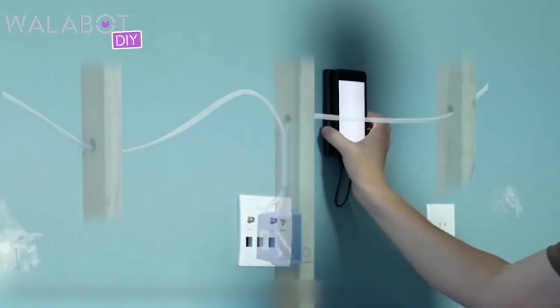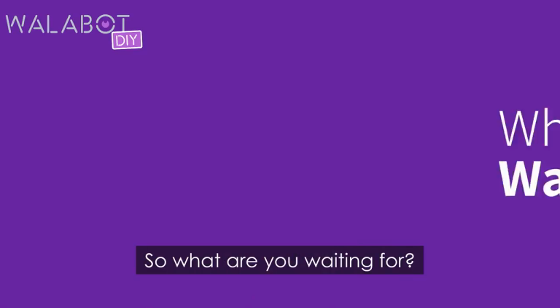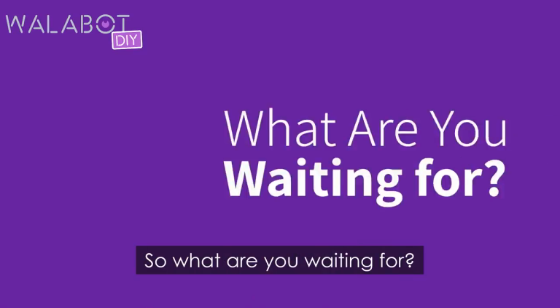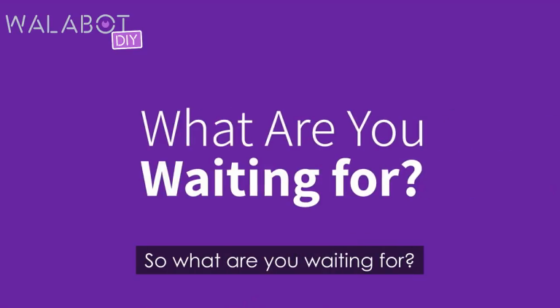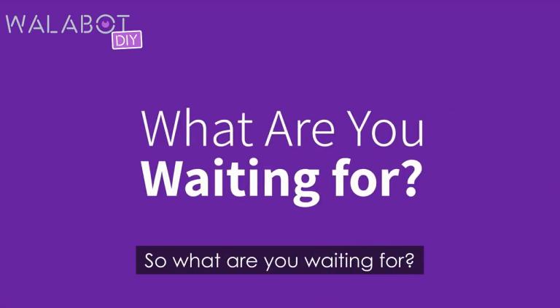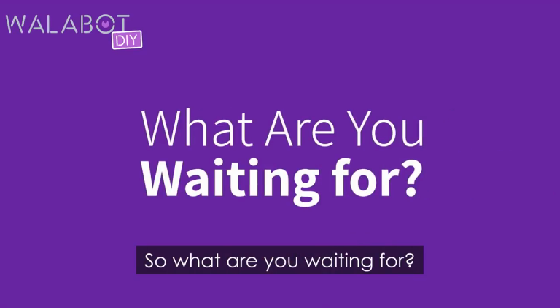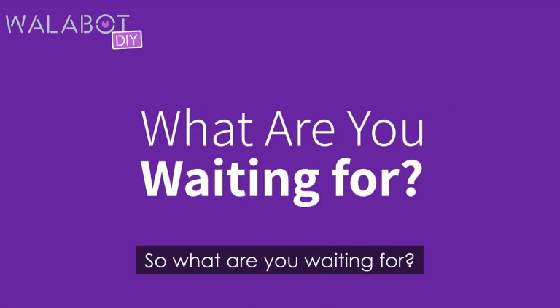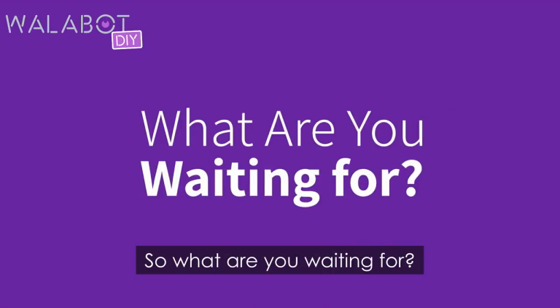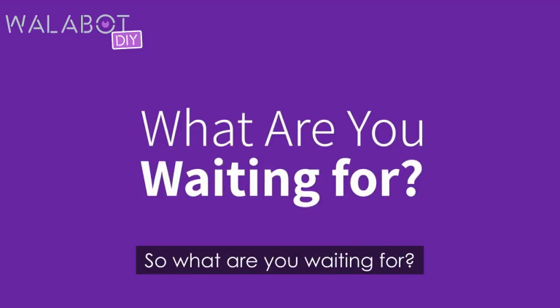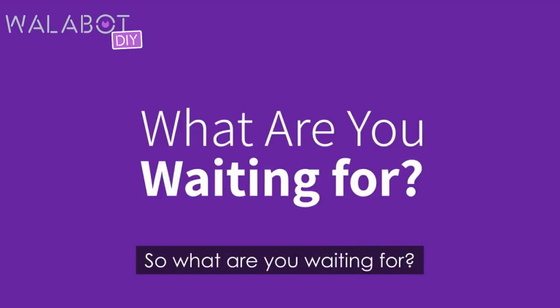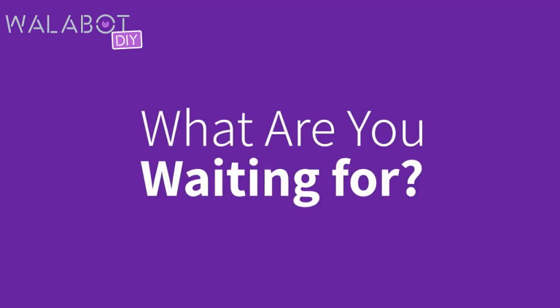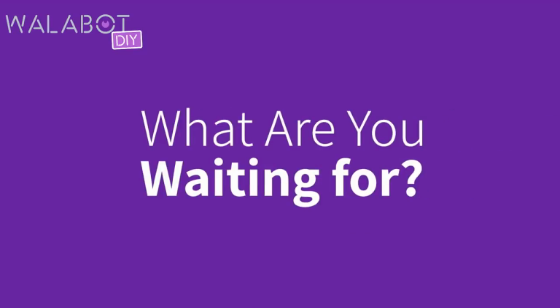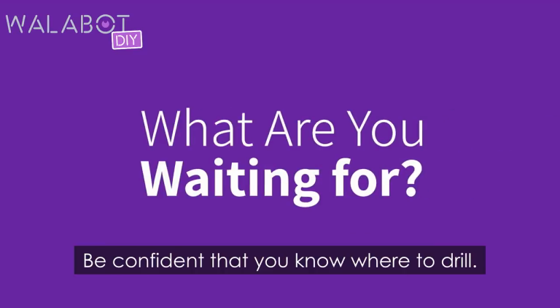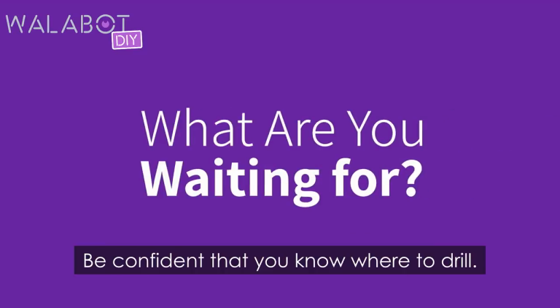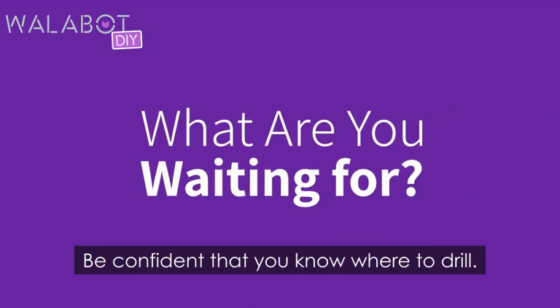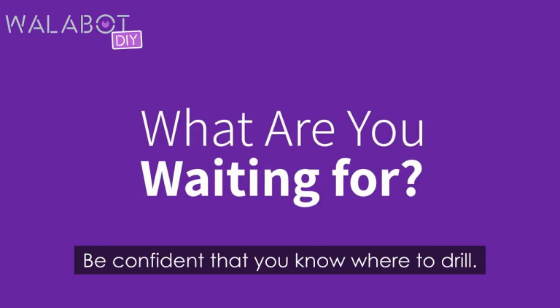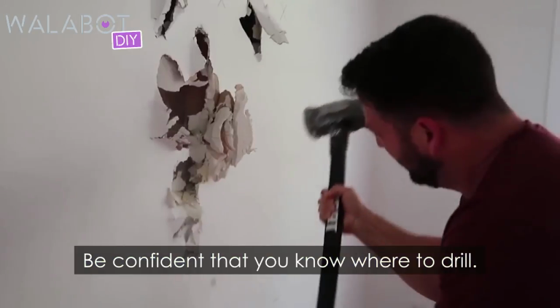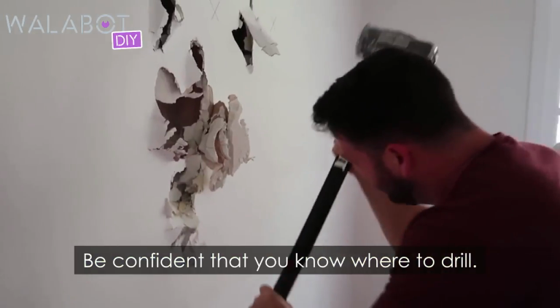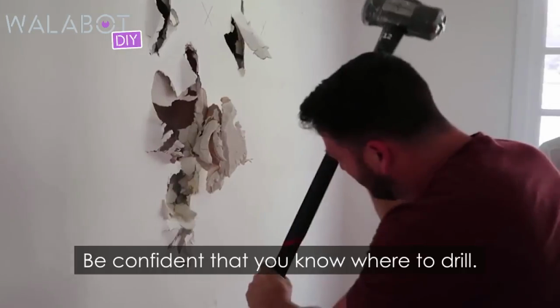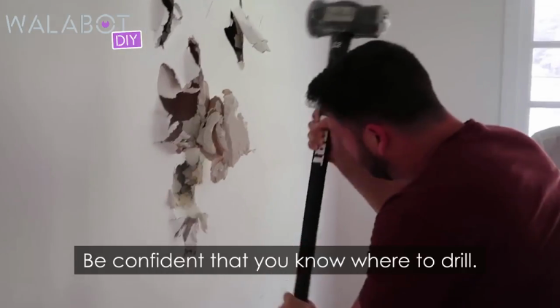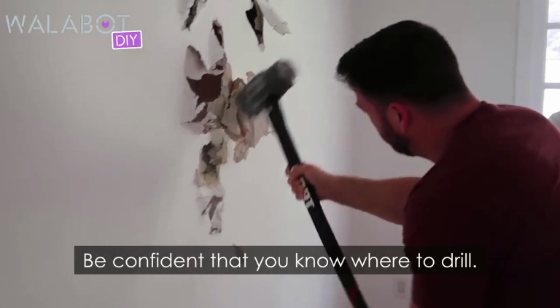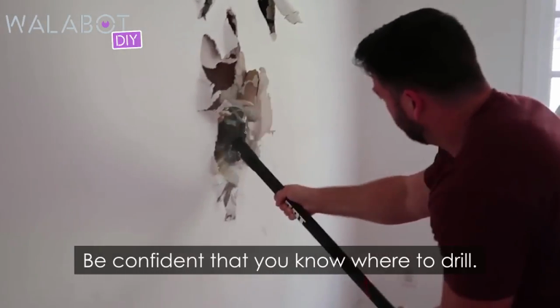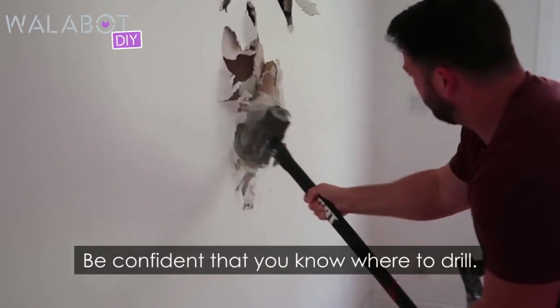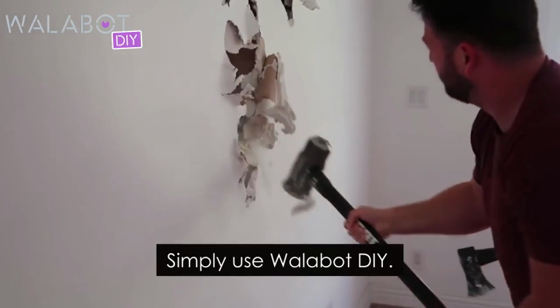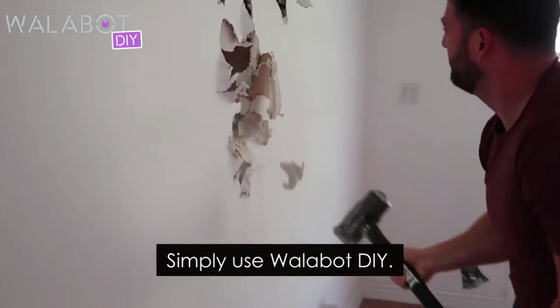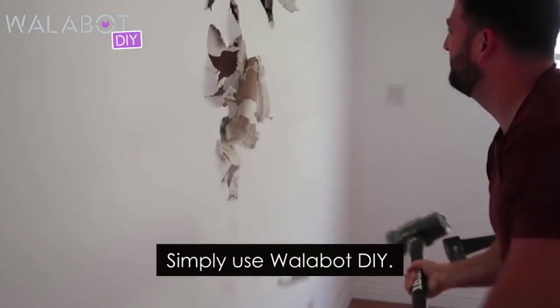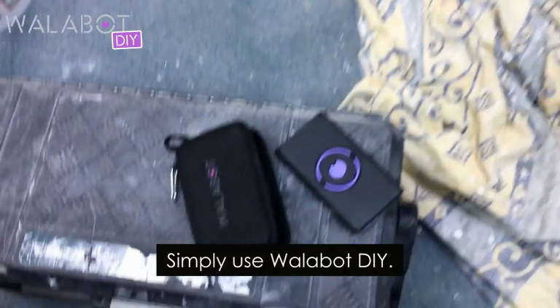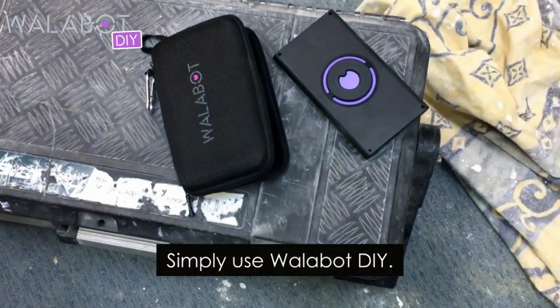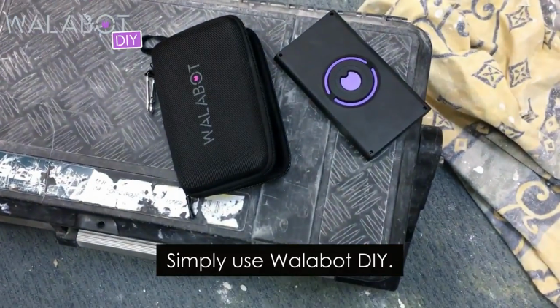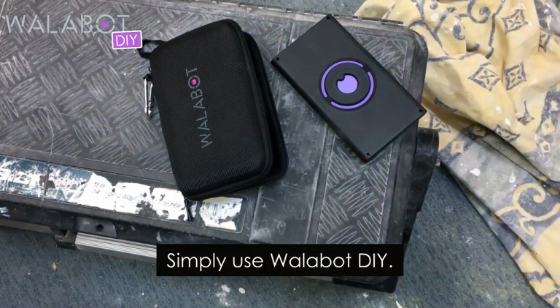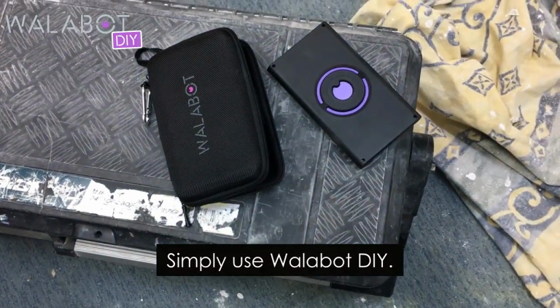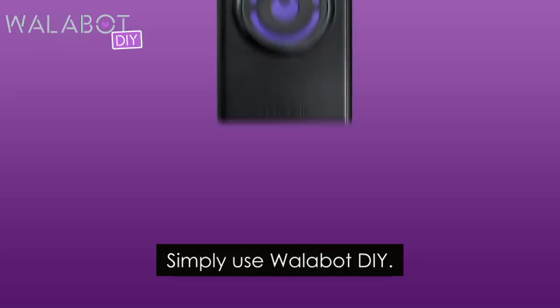So what are you waiting for? Be confident that you know where to drill. Simply use Wallabot DIY.